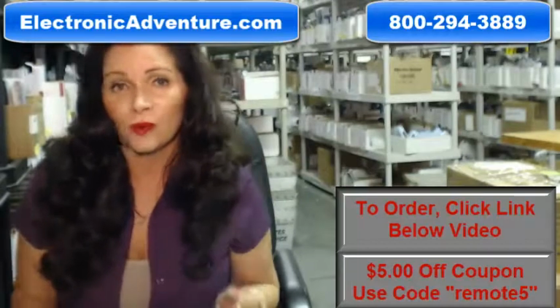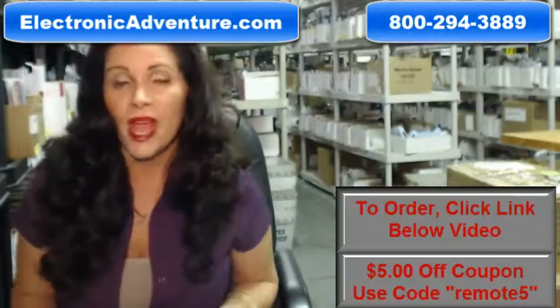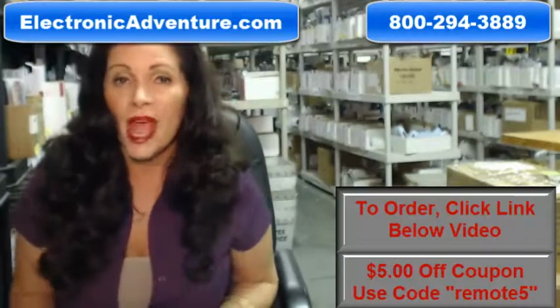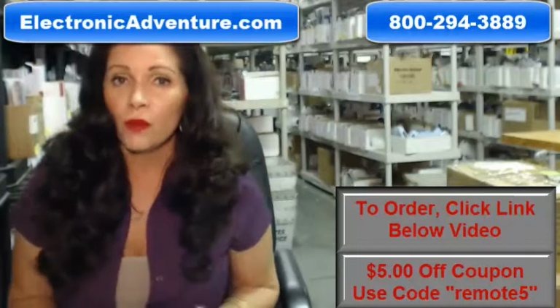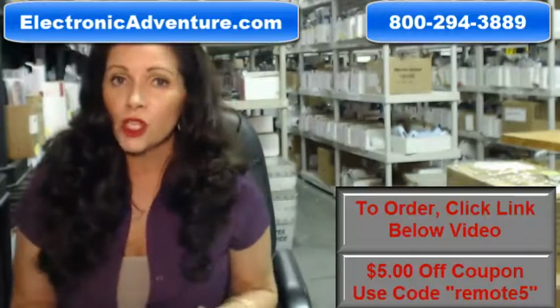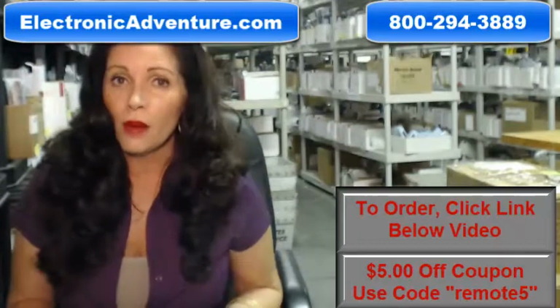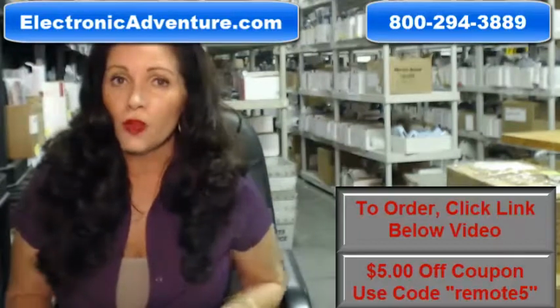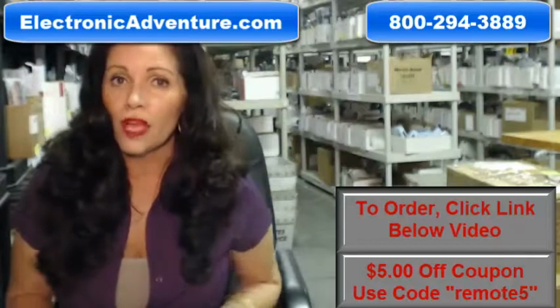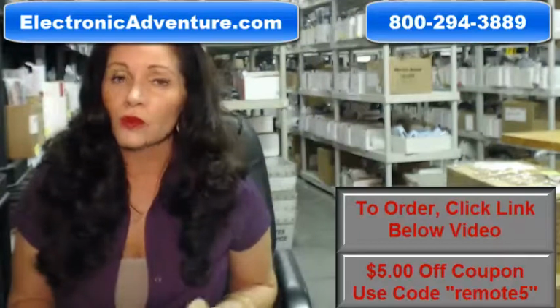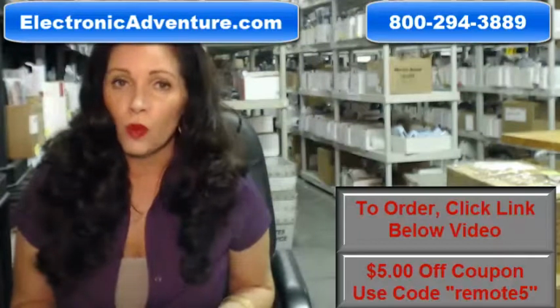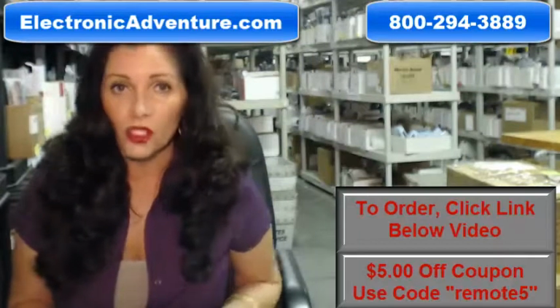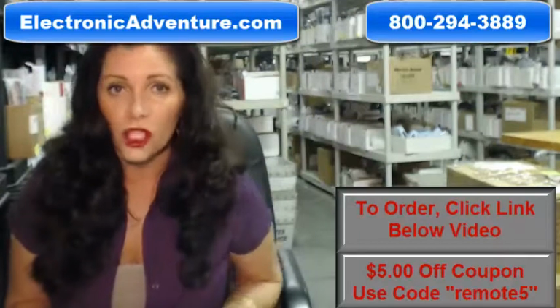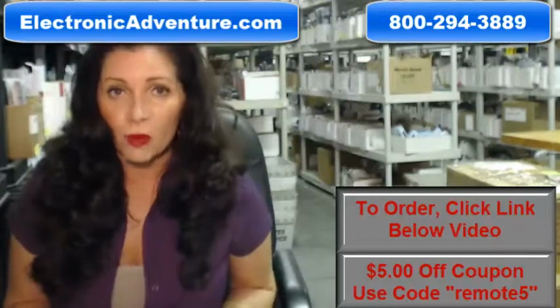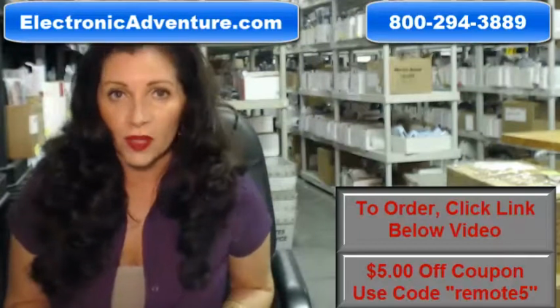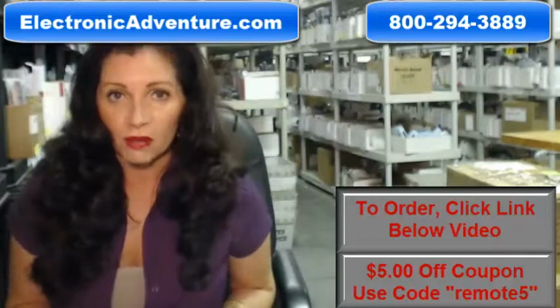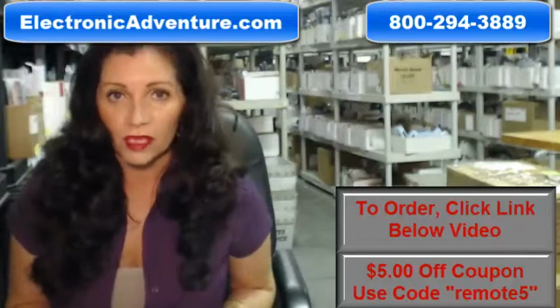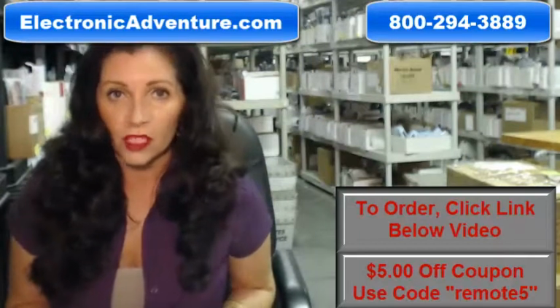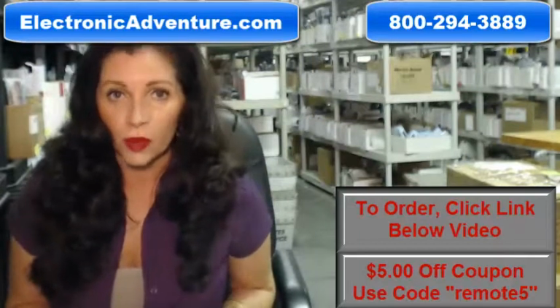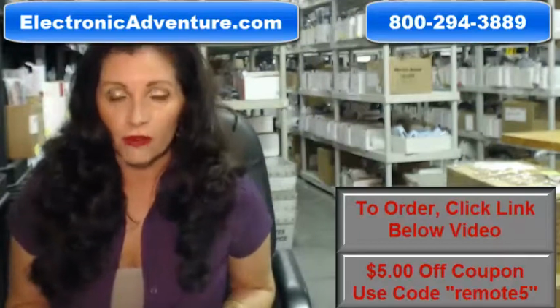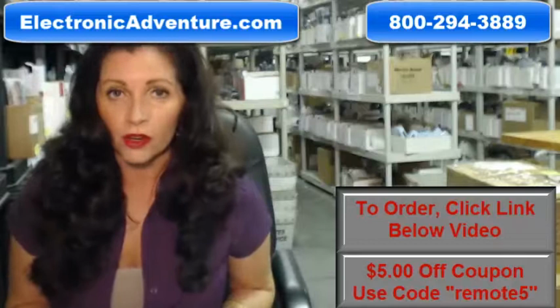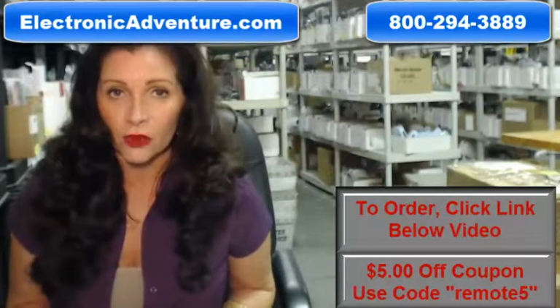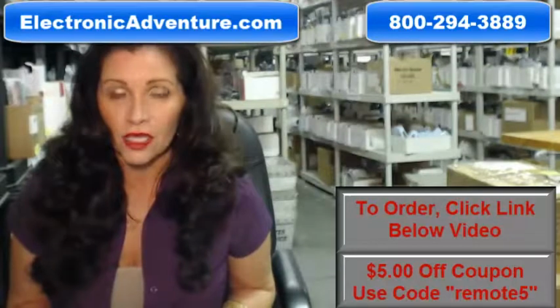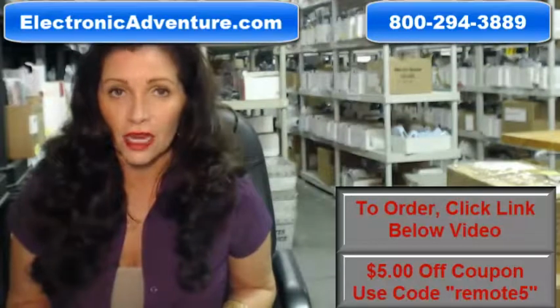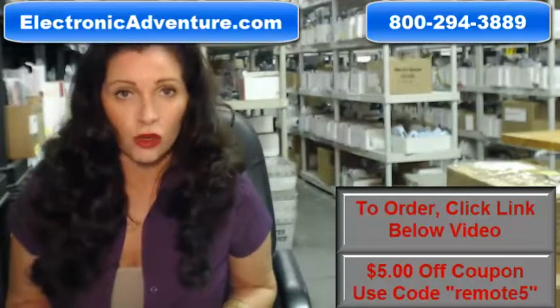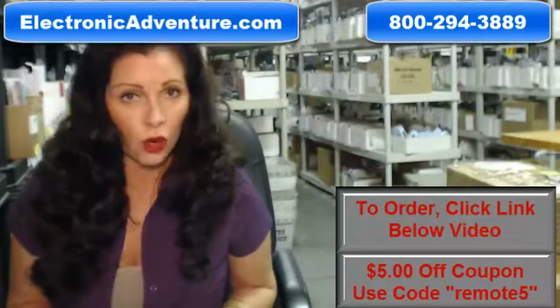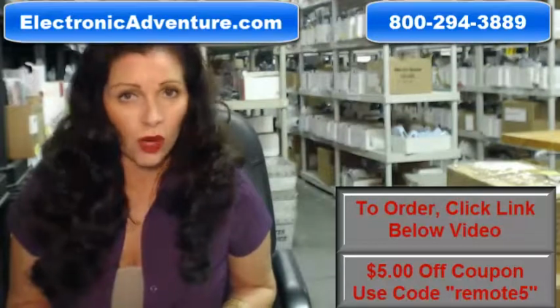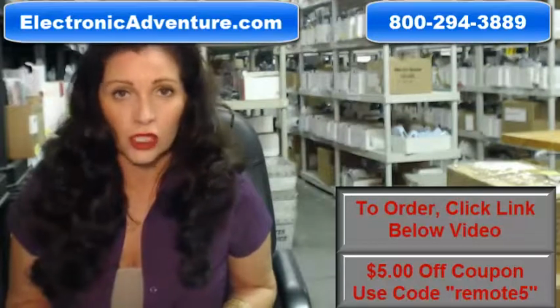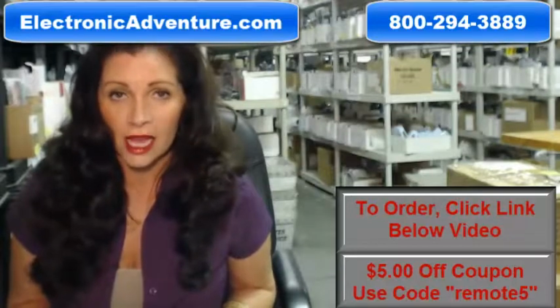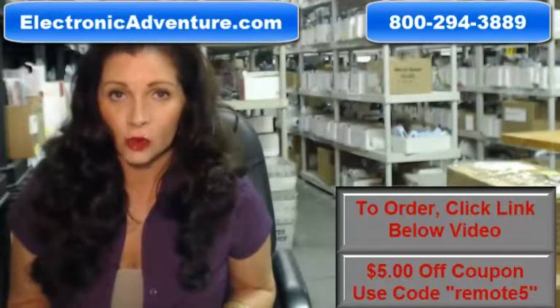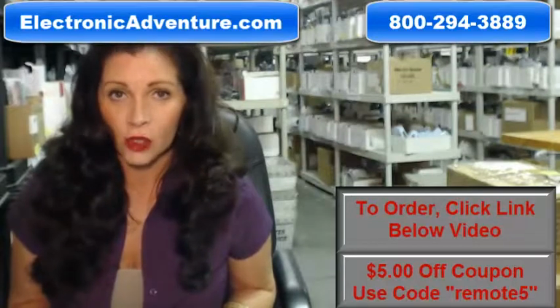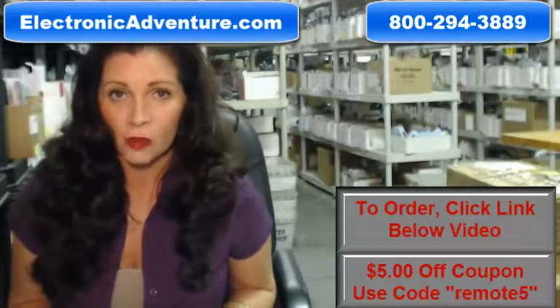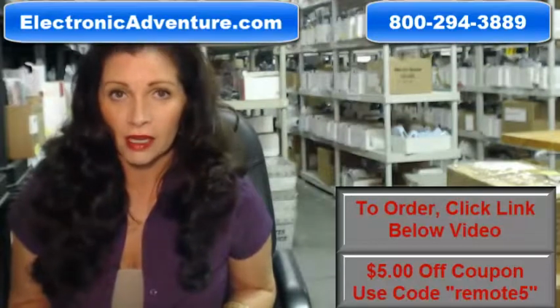When you shop with us, we want you to shop with confidence, so we offer a 30-day, no questions asked return policy.